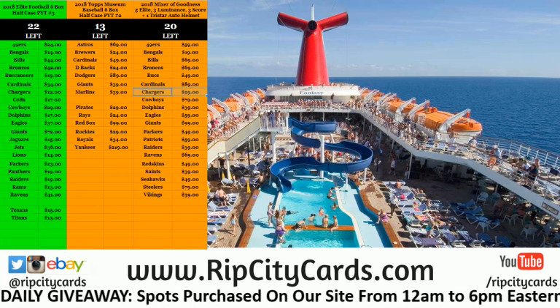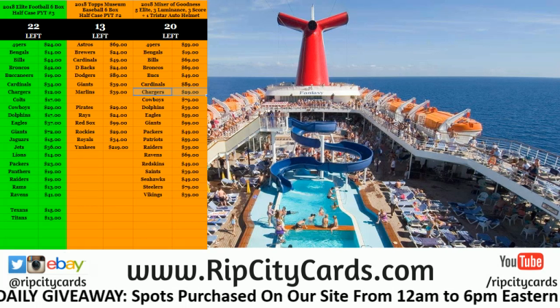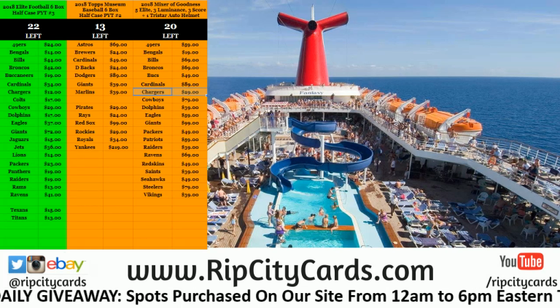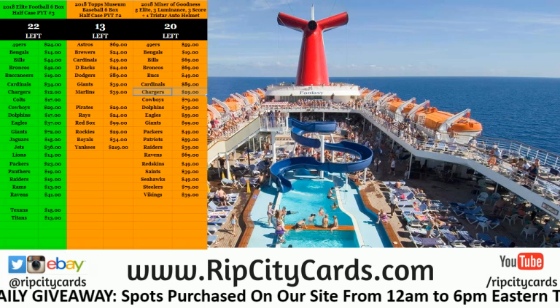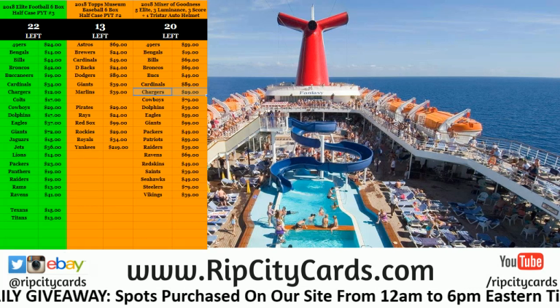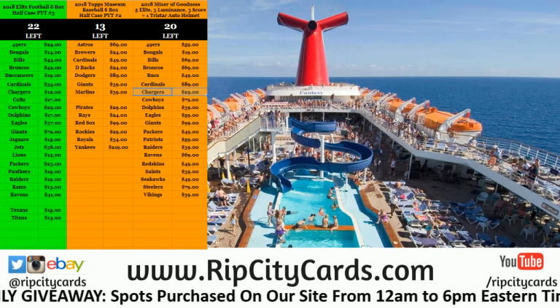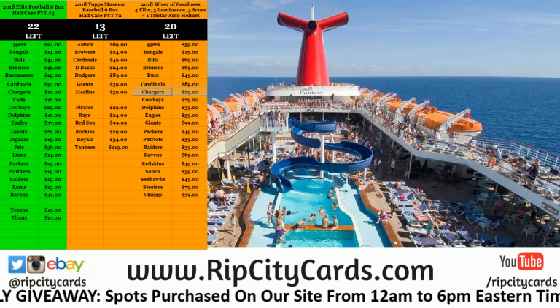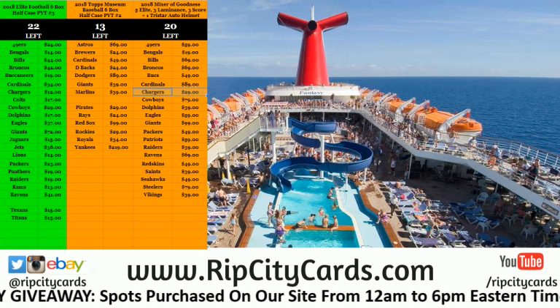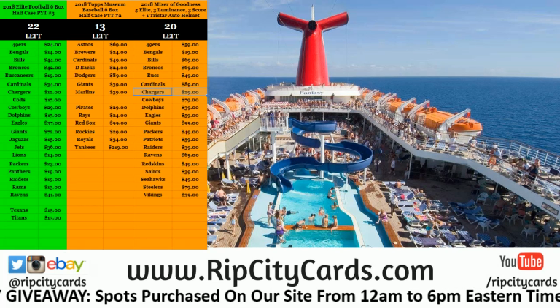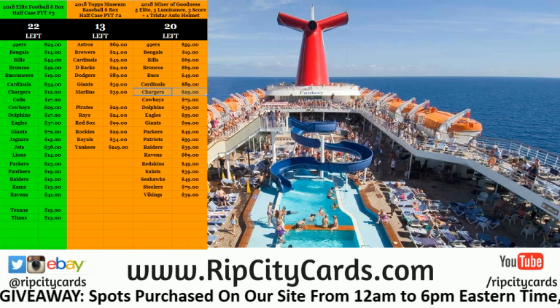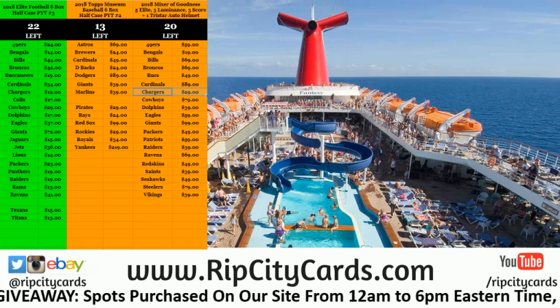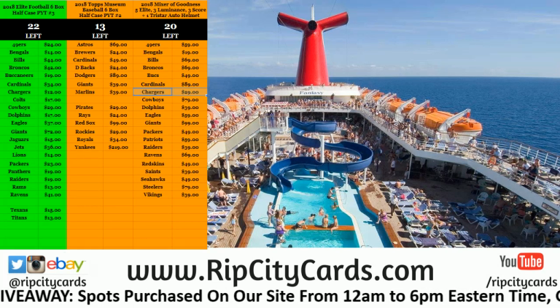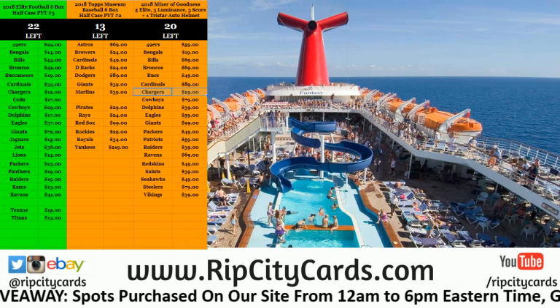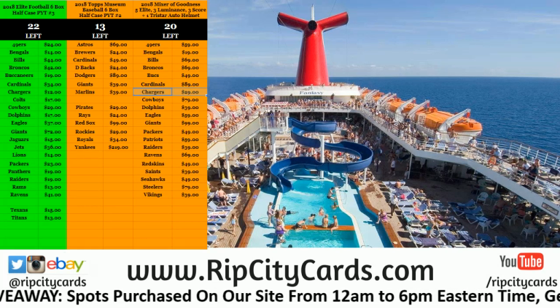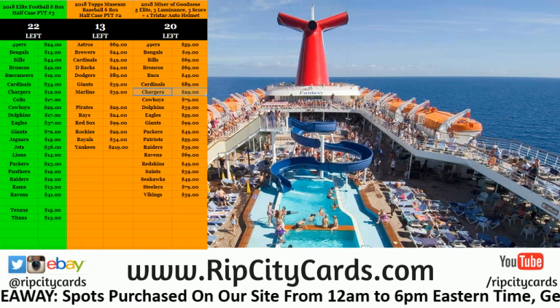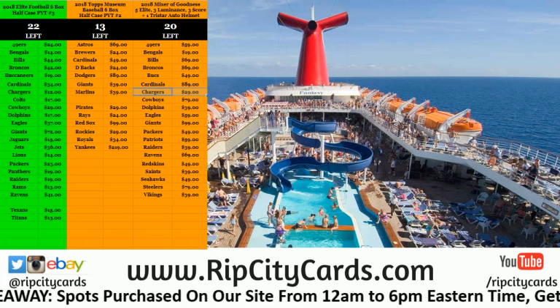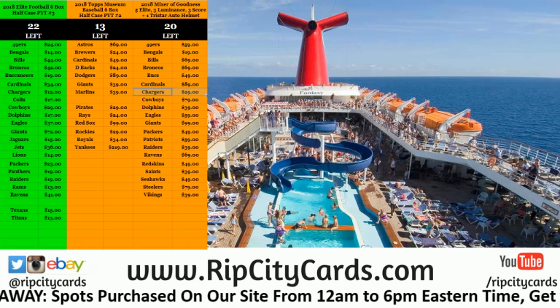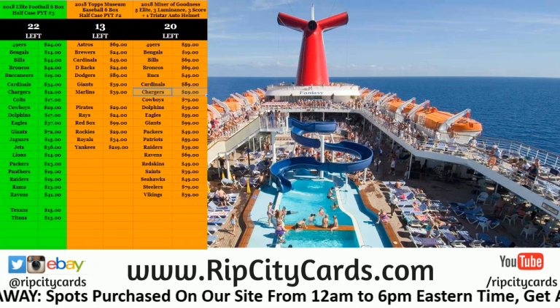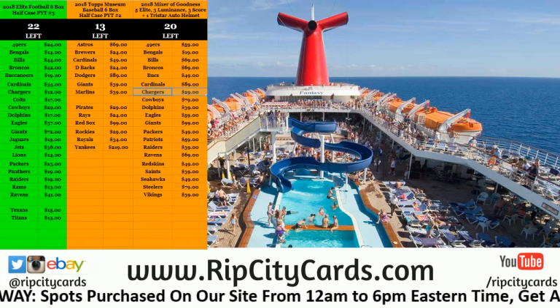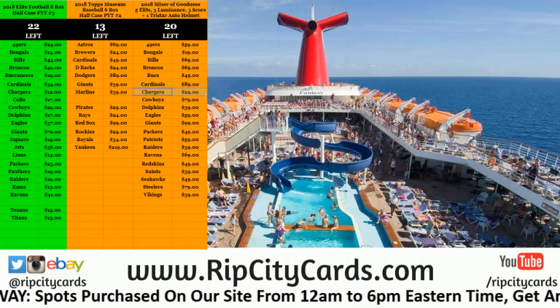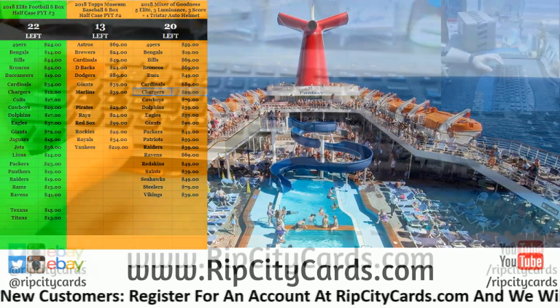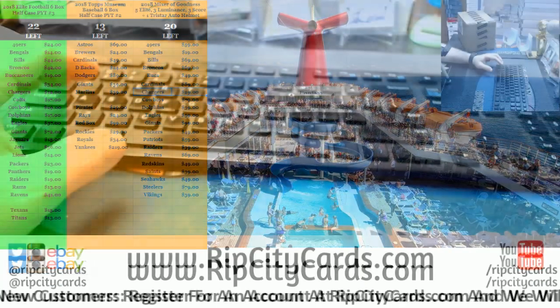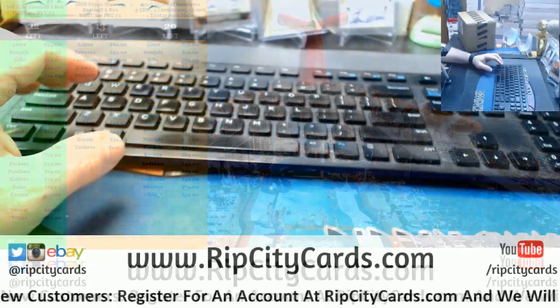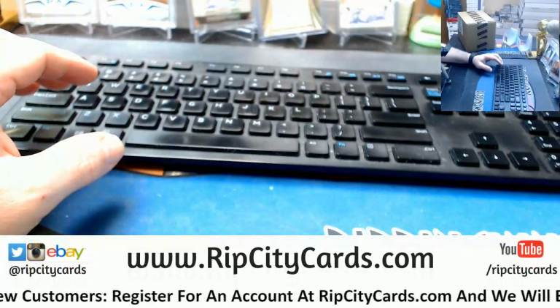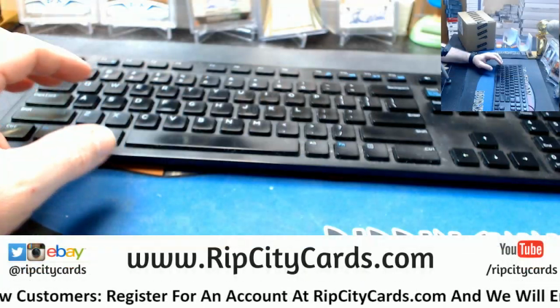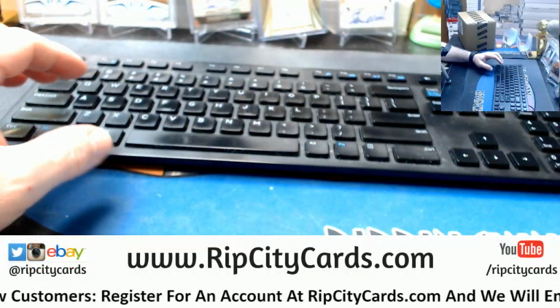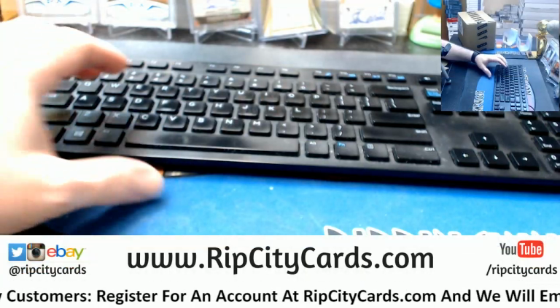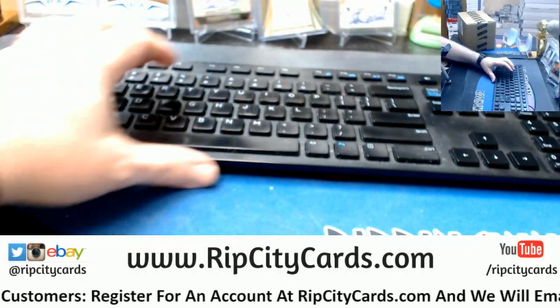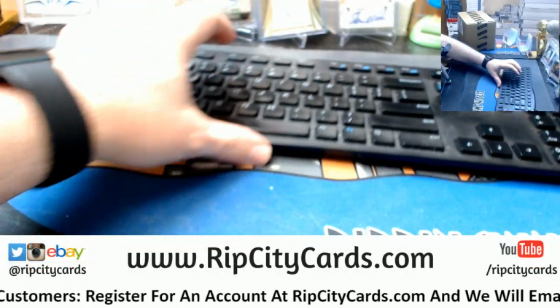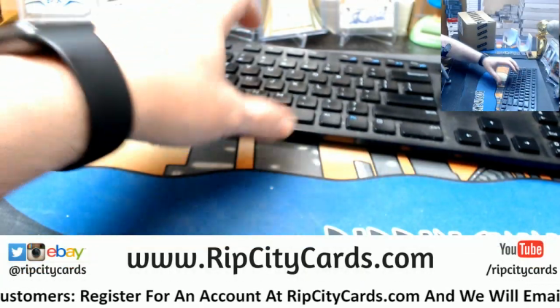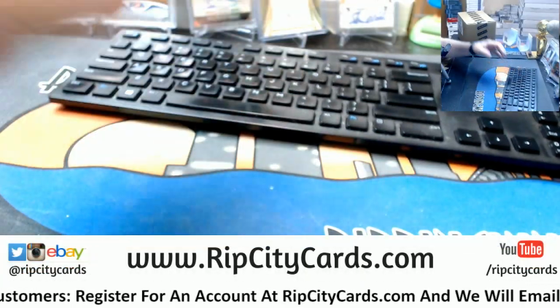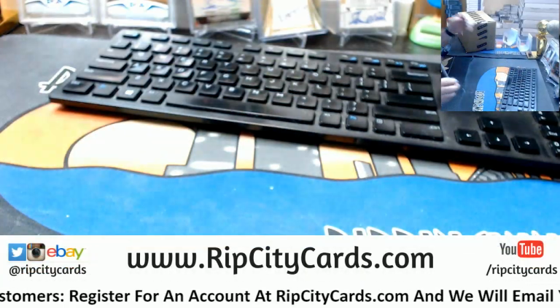Hey everybody, Carbacters, welcome. We're going to encase the basketball number five. Right now, it'll be eBay style.